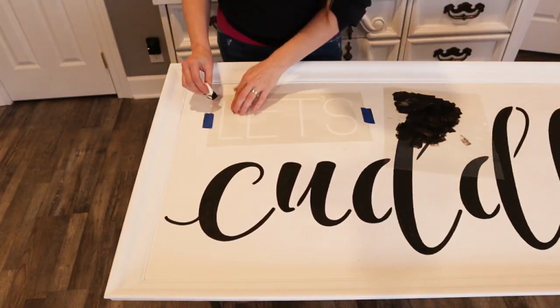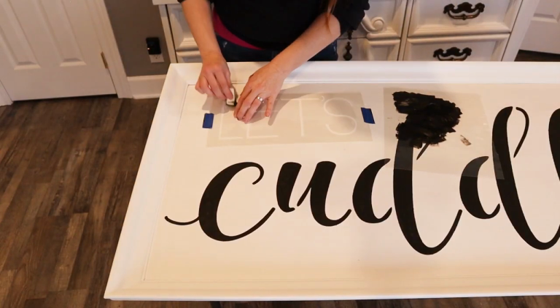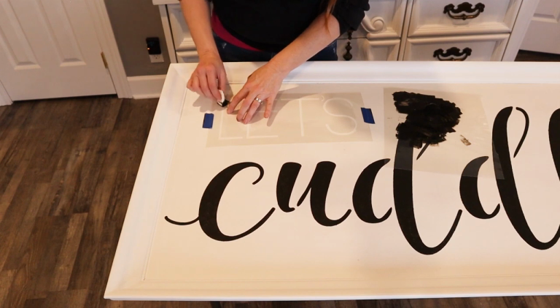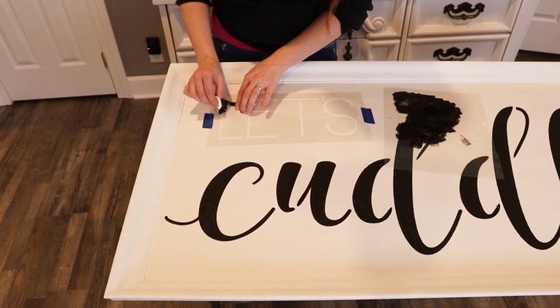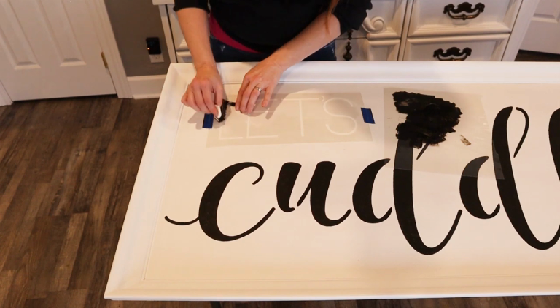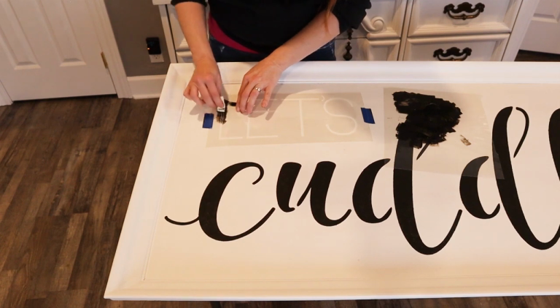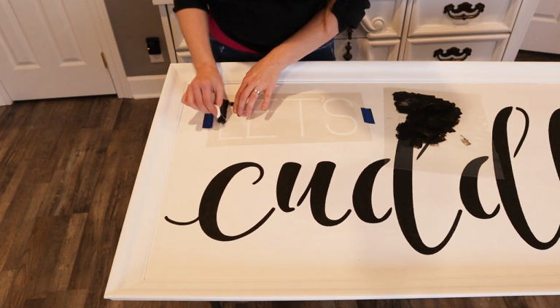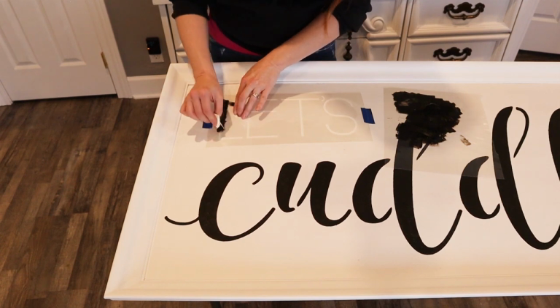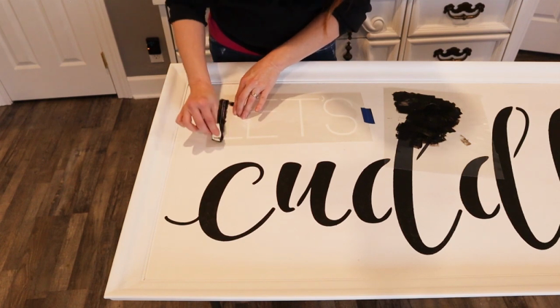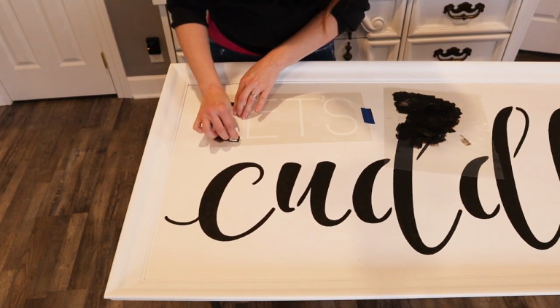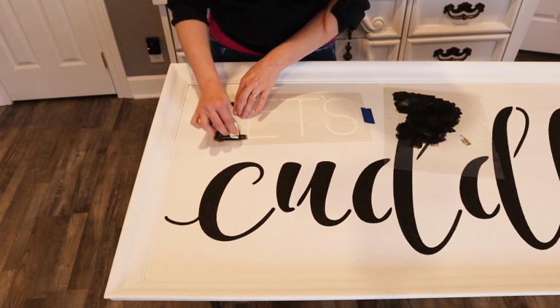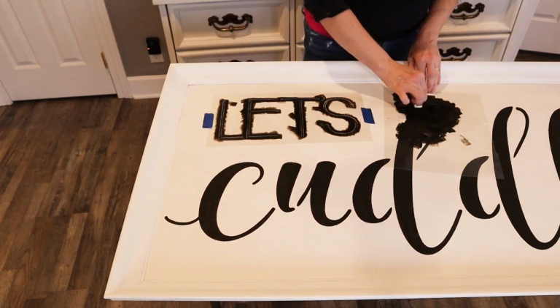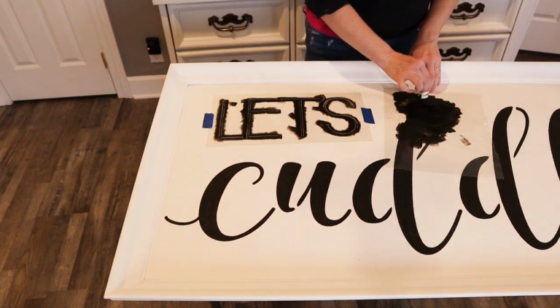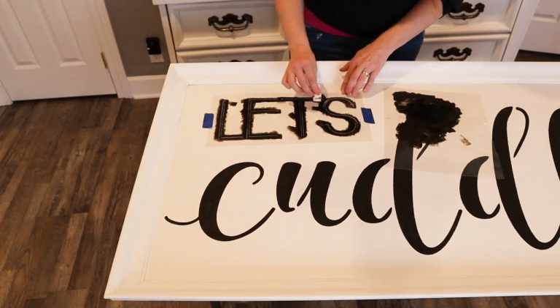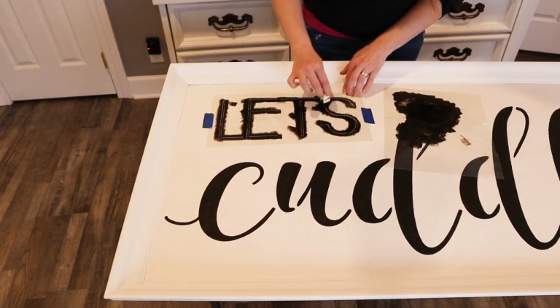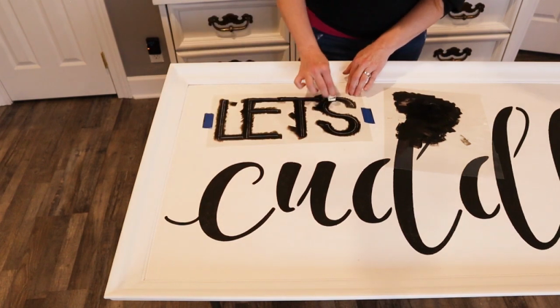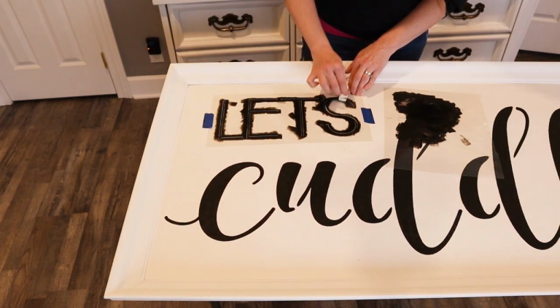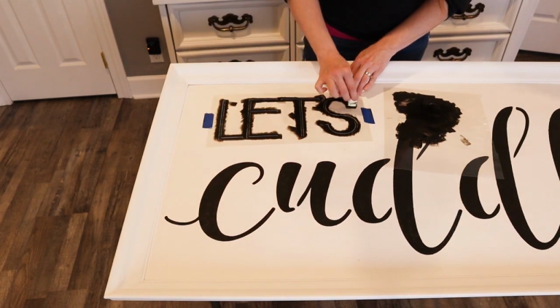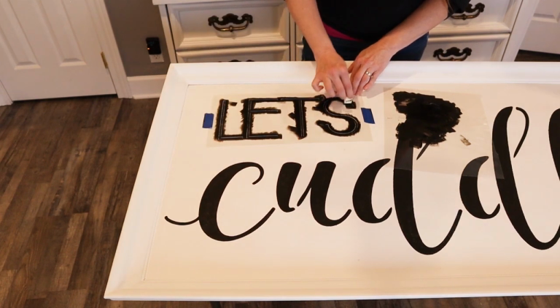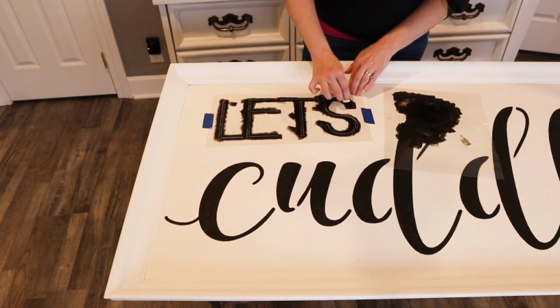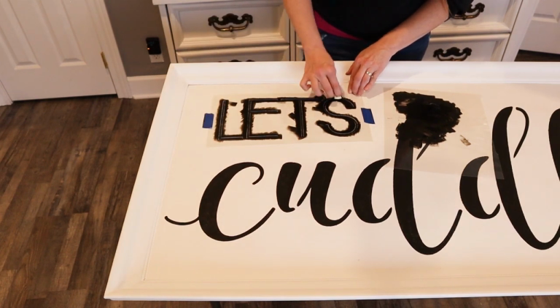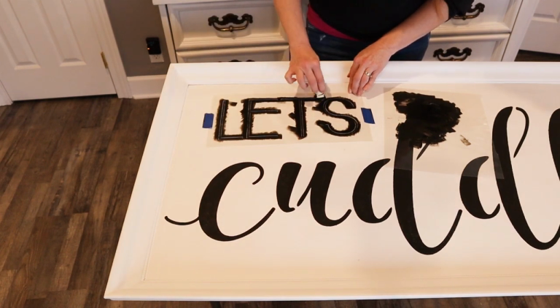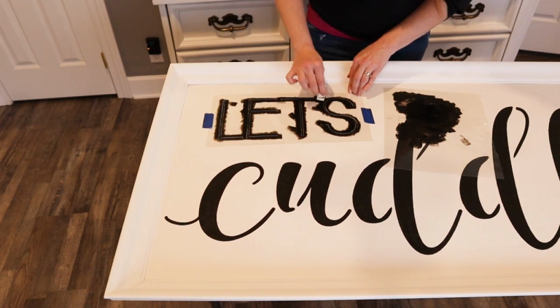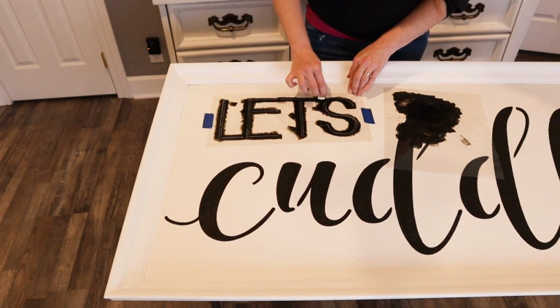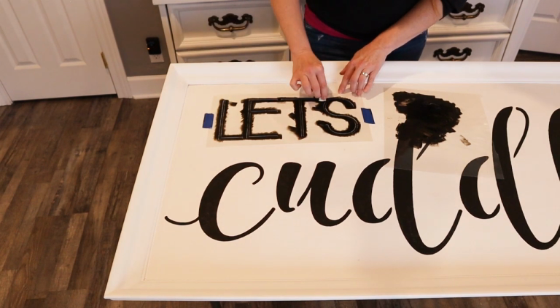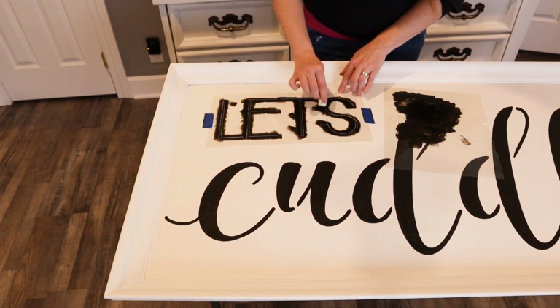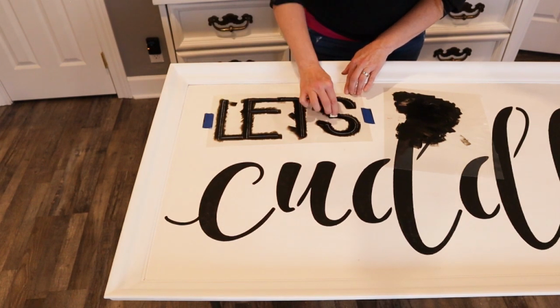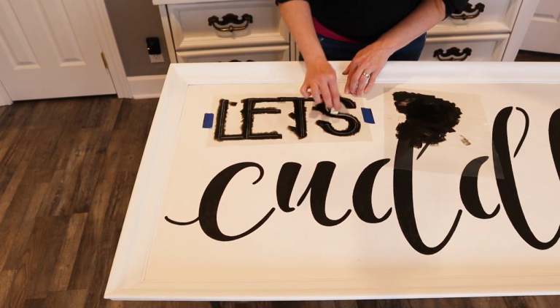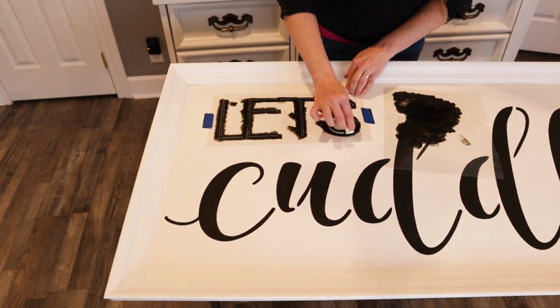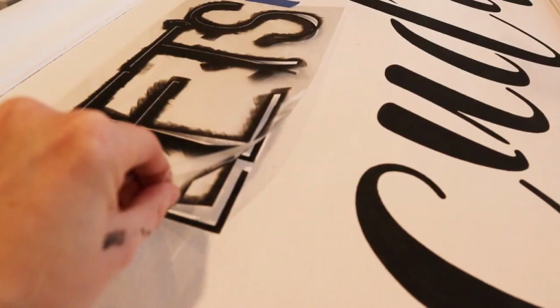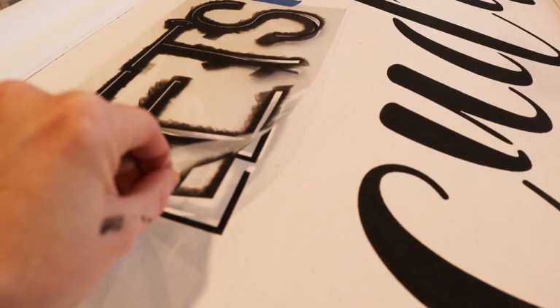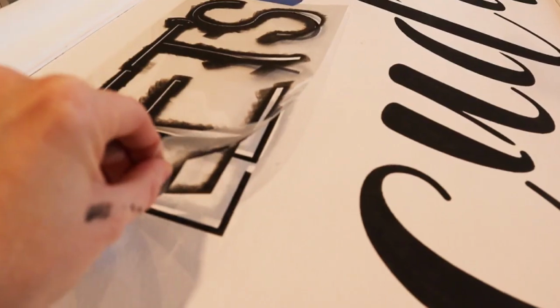I'm on the last word. The sign is almost done.